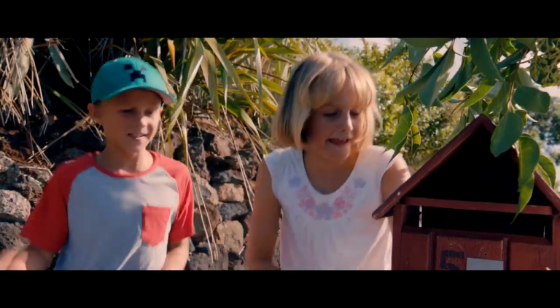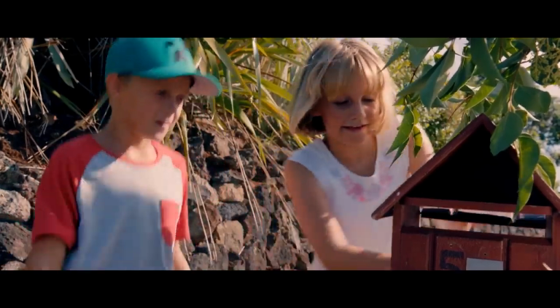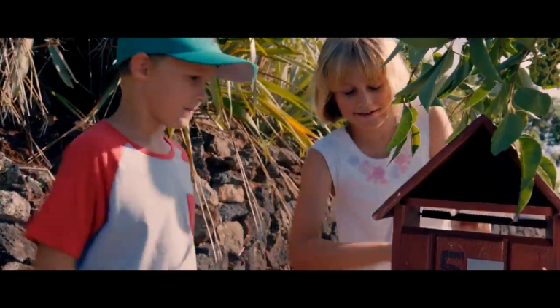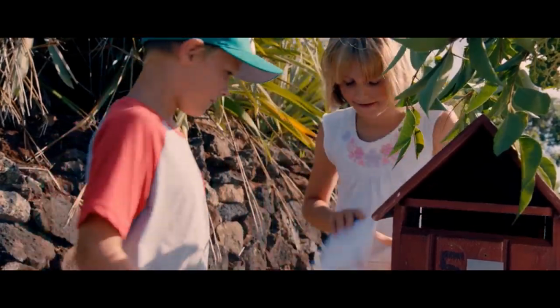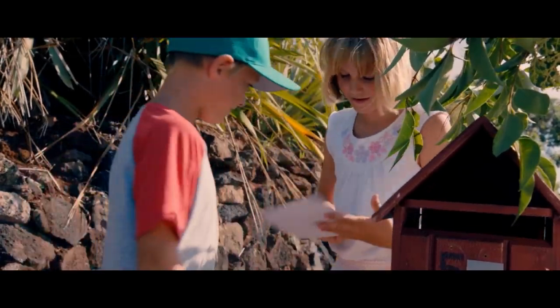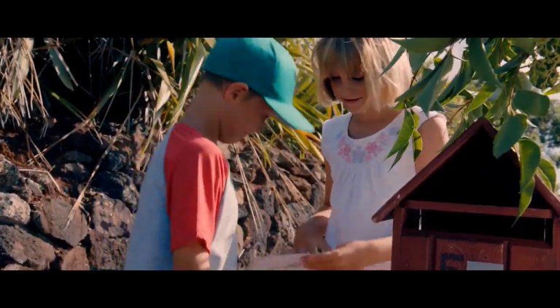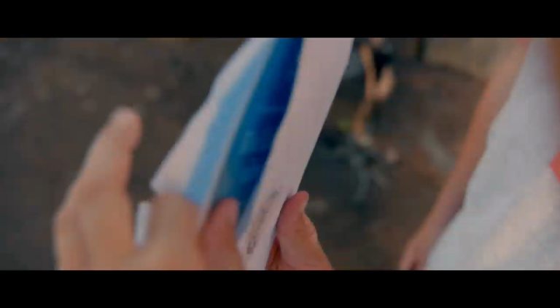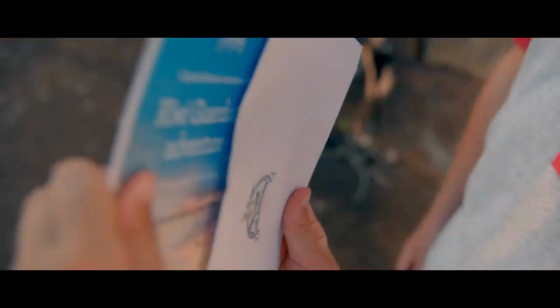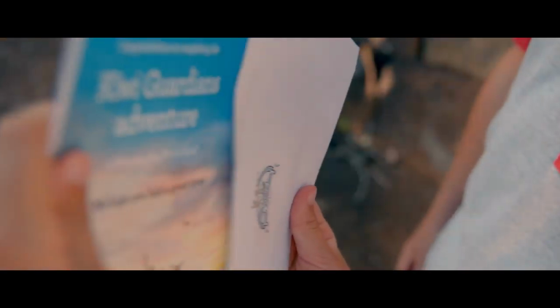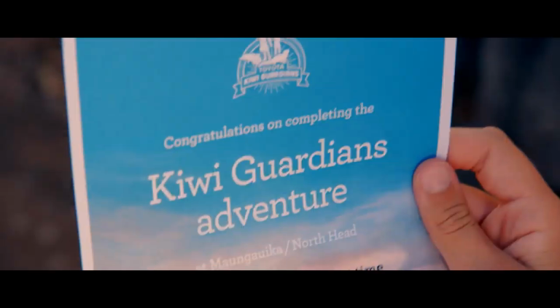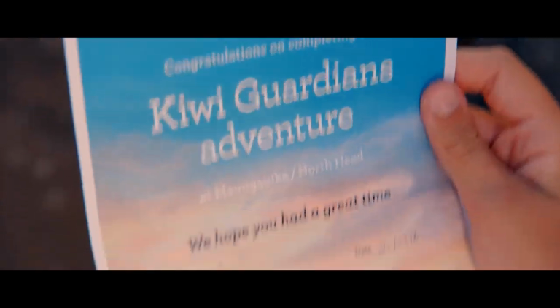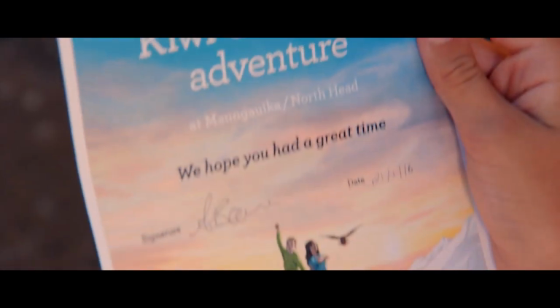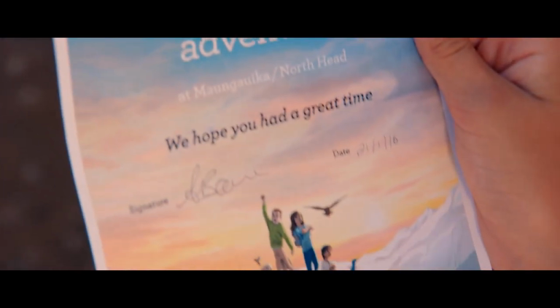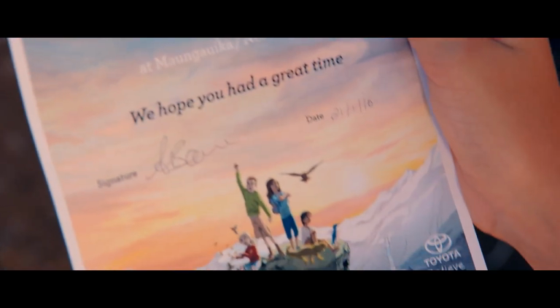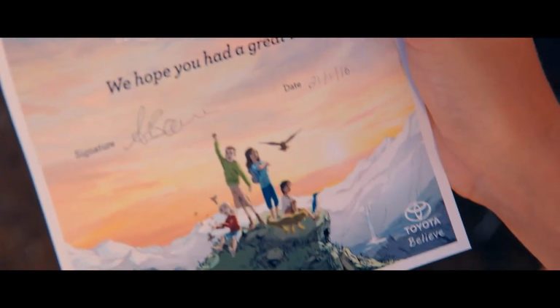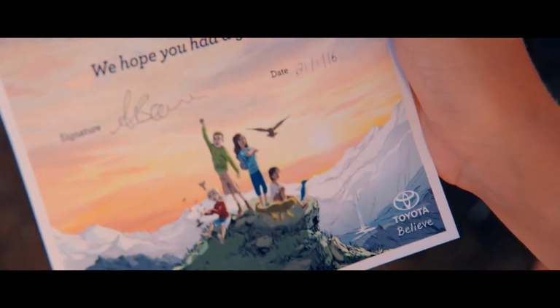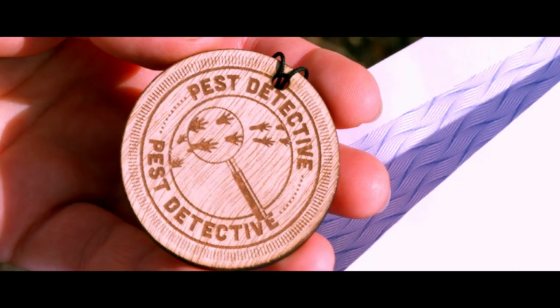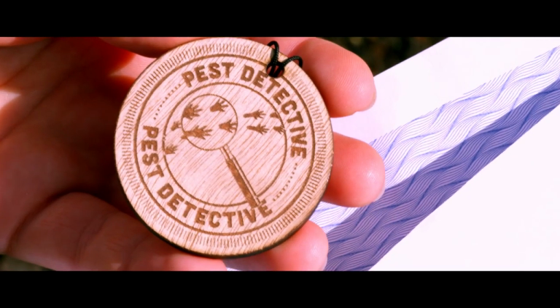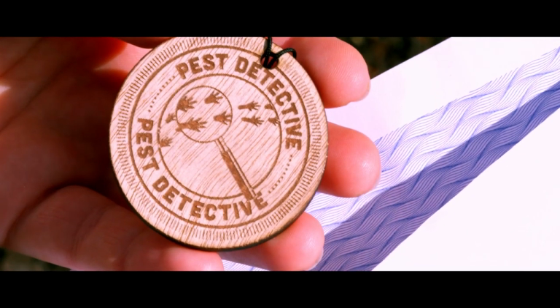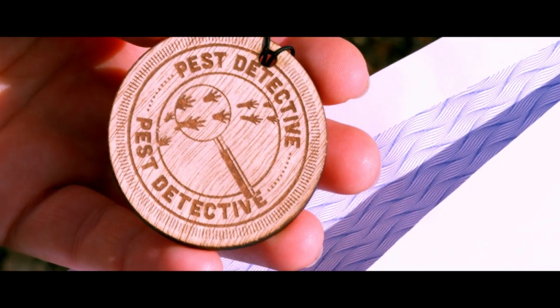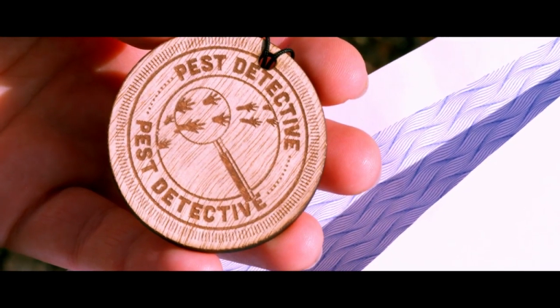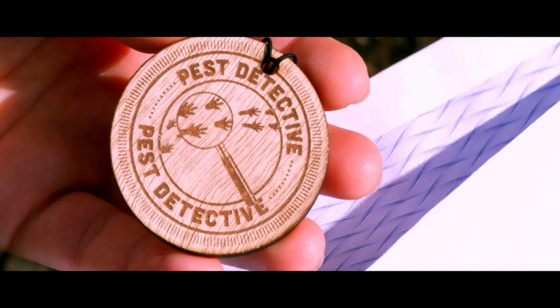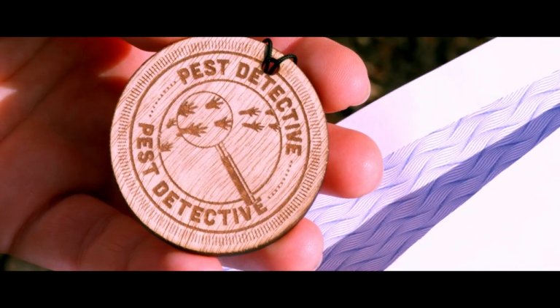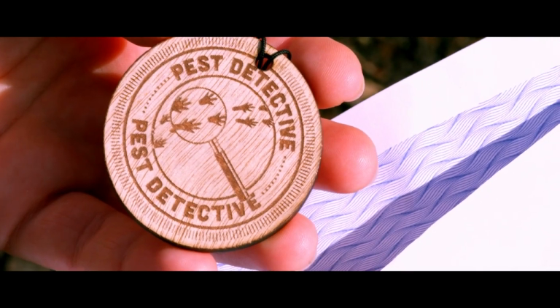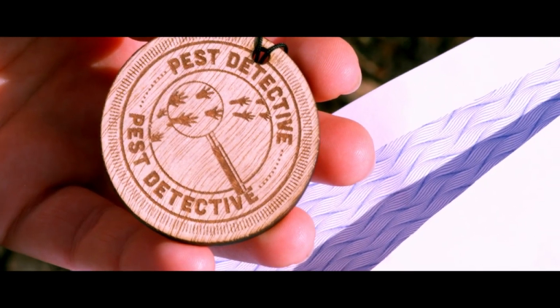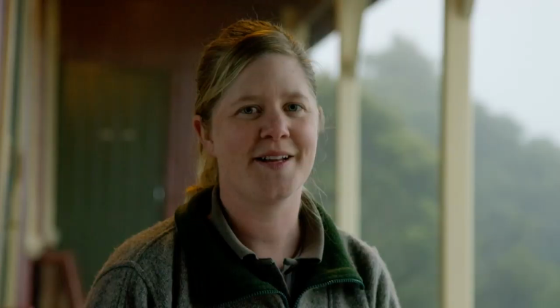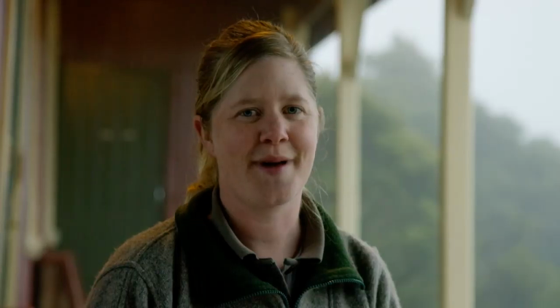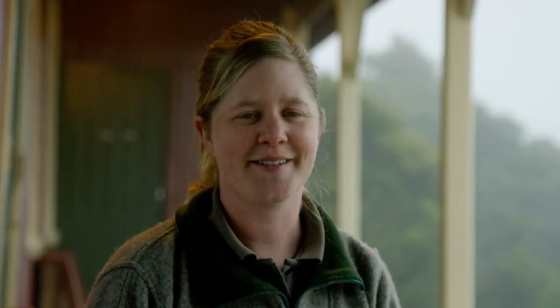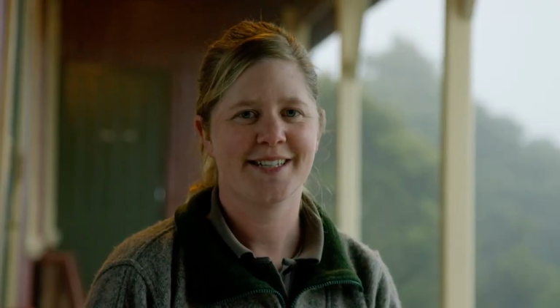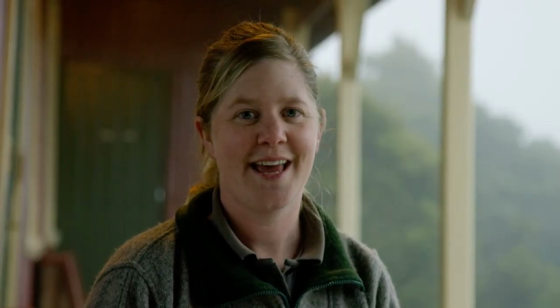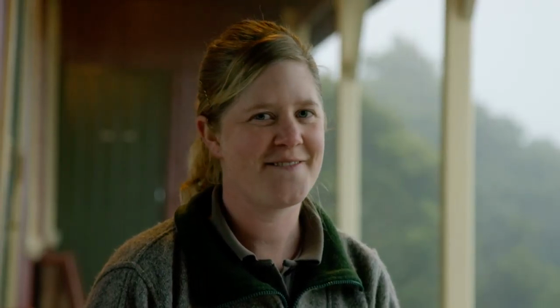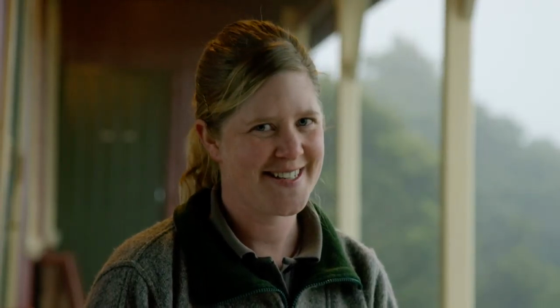Once you've tracked the pest, you can claim your Toyota Kiwi Guardian medal. Just tell us what you found and we'll send your medal in the mail. Have fun.